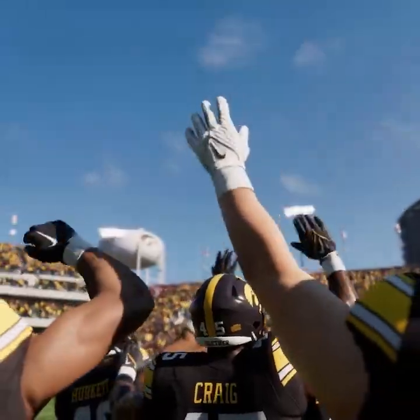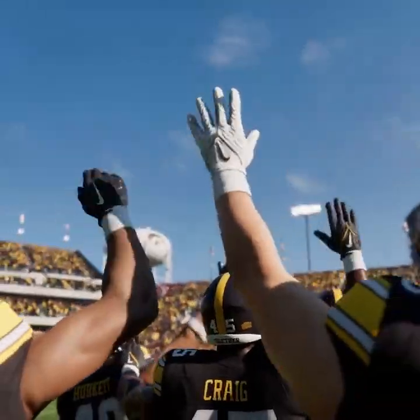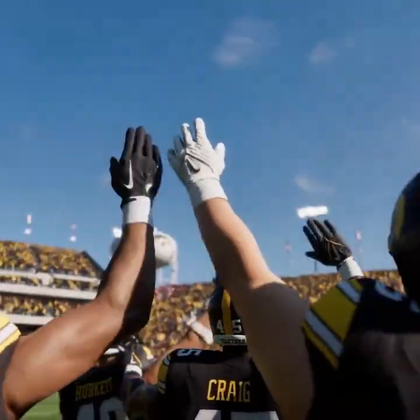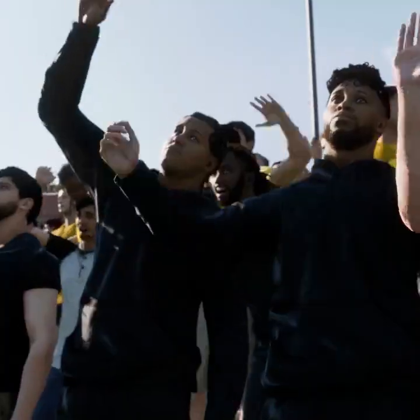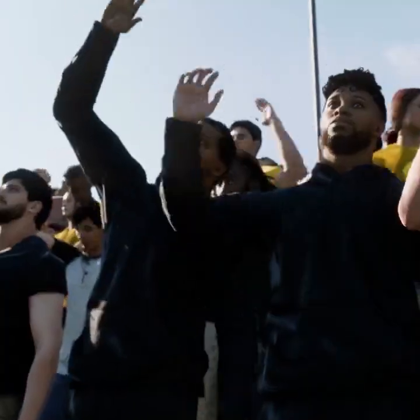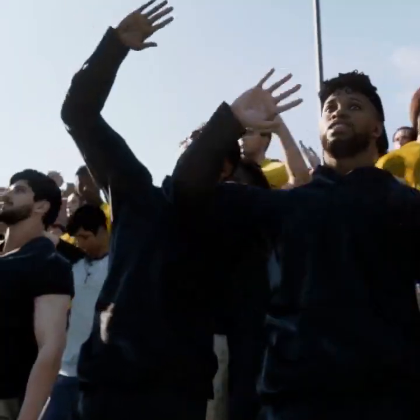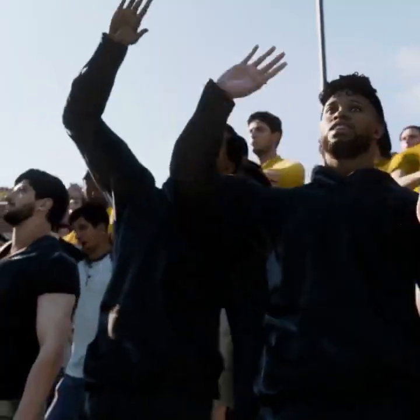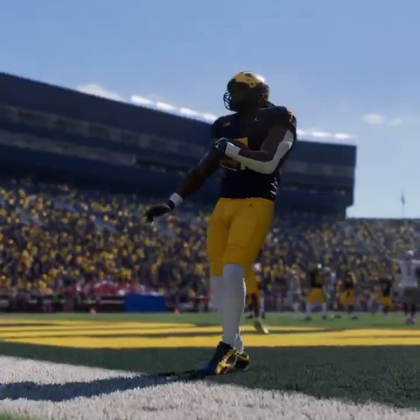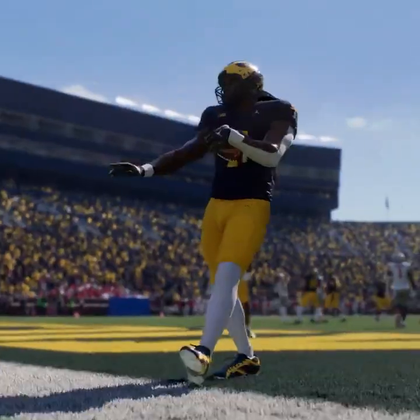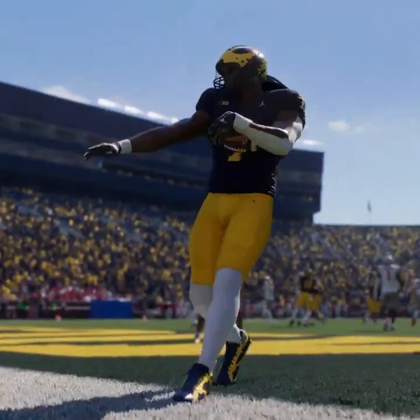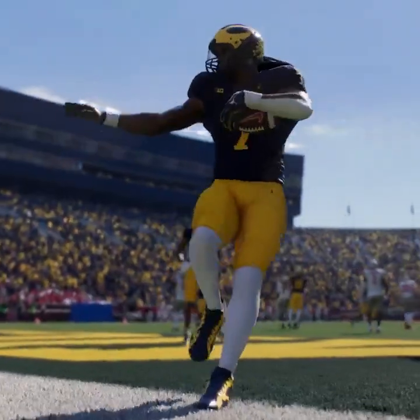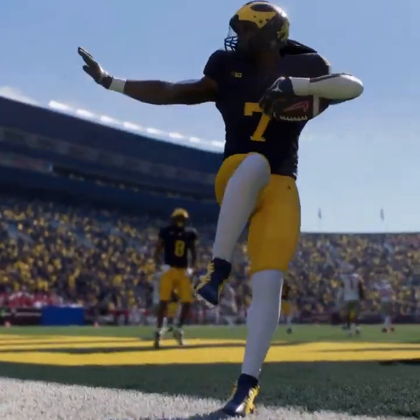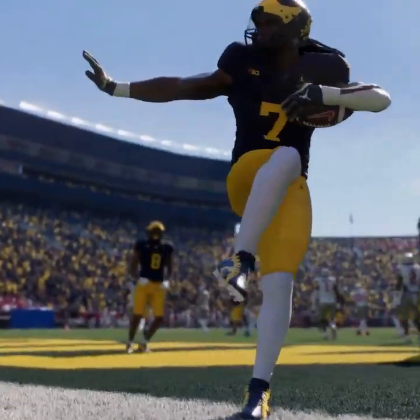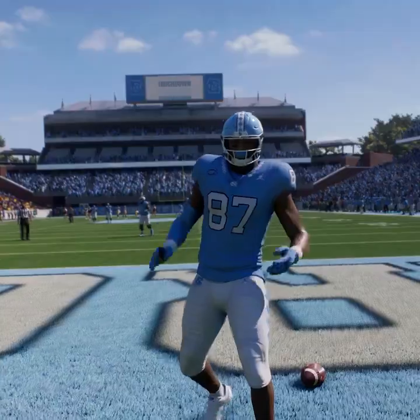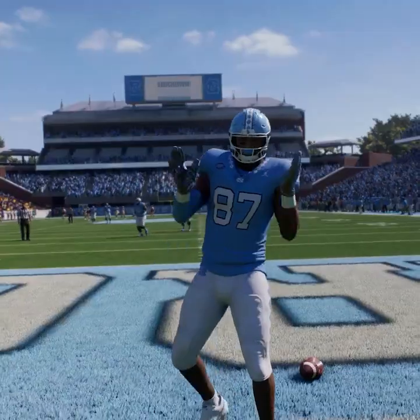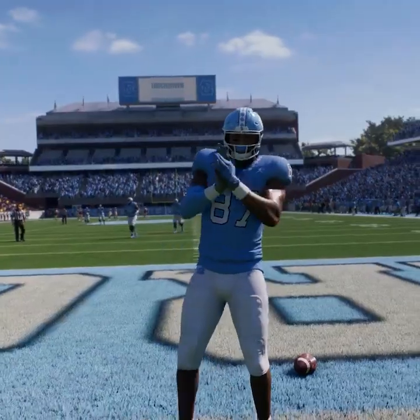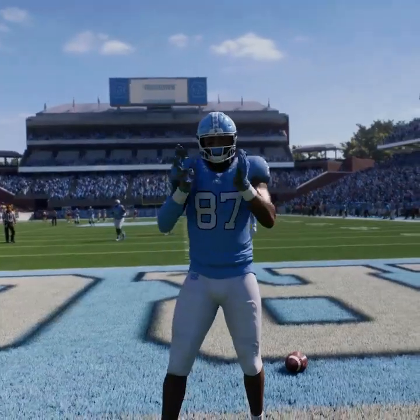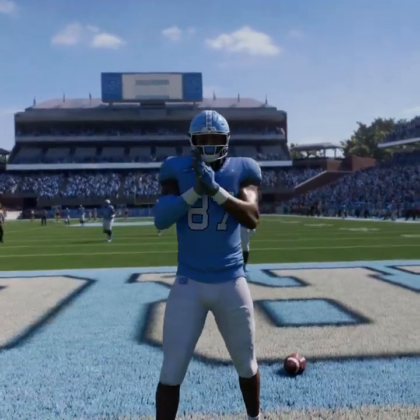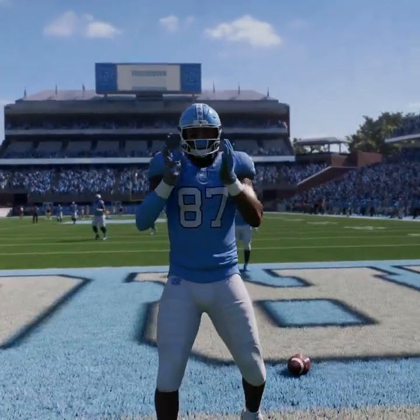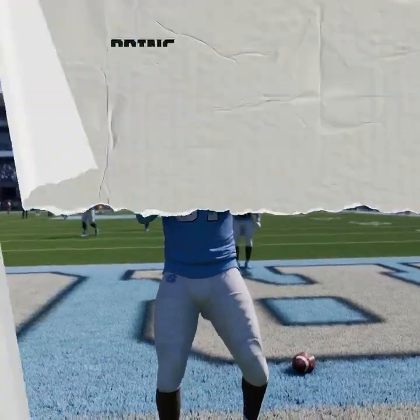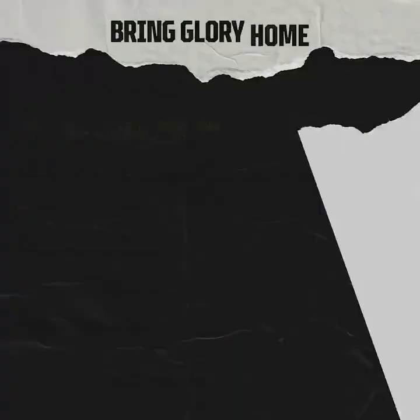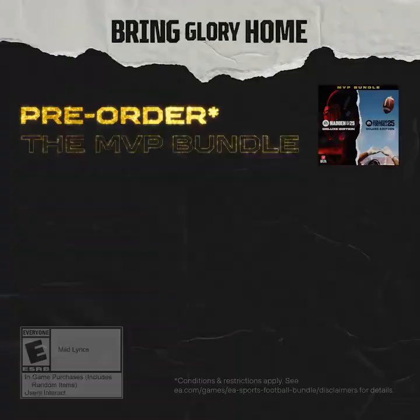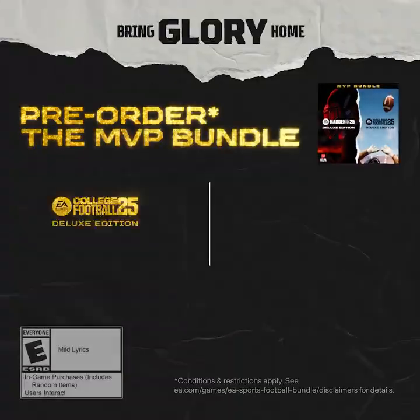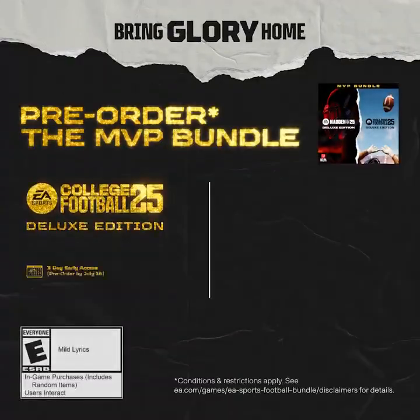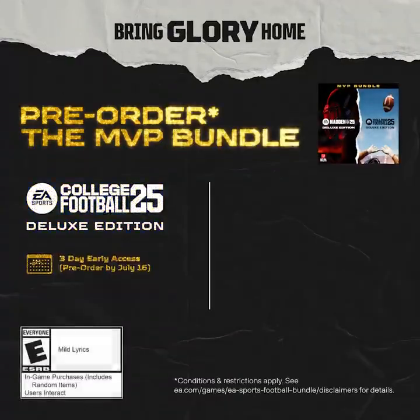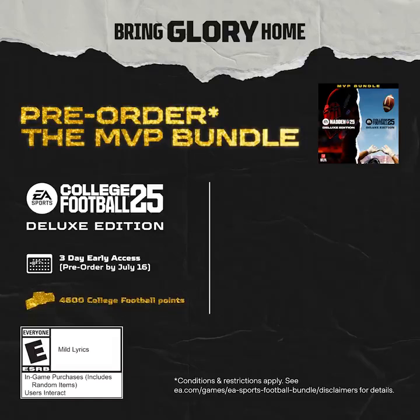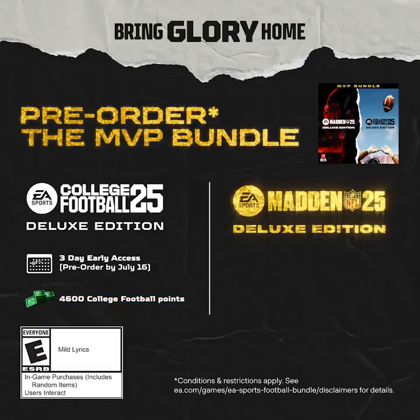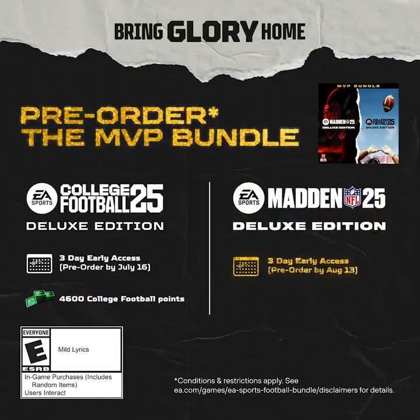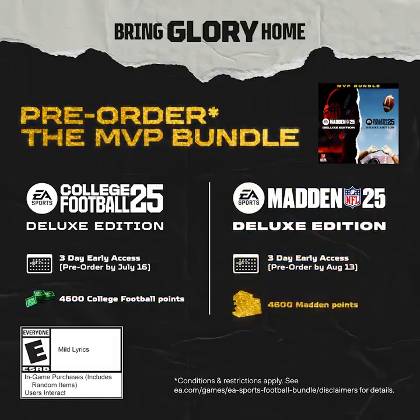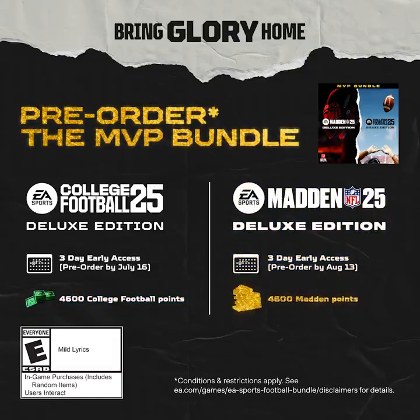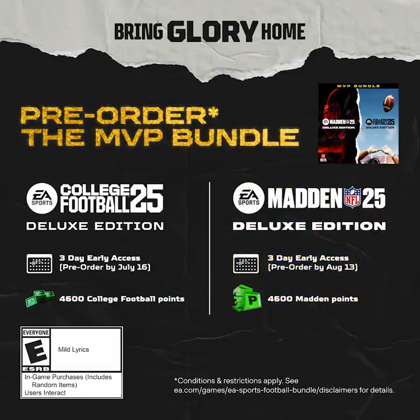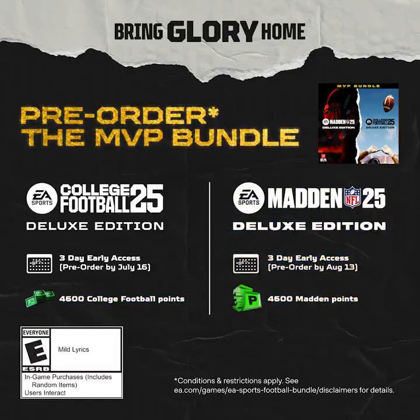To make it game day every day this season, pre-order the MVP bundle today.